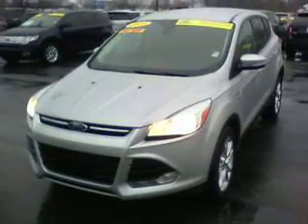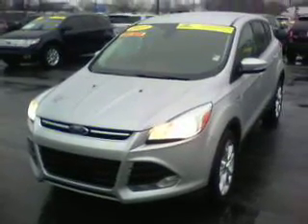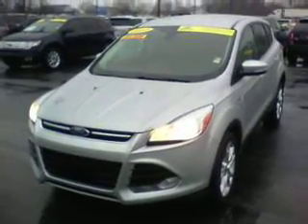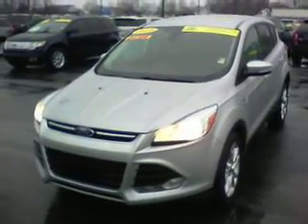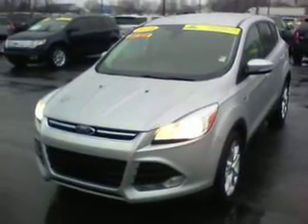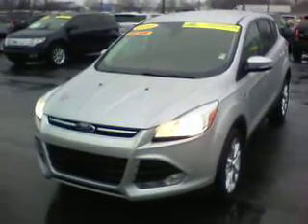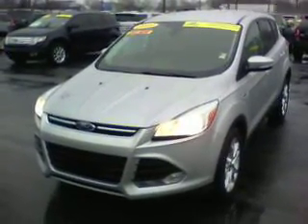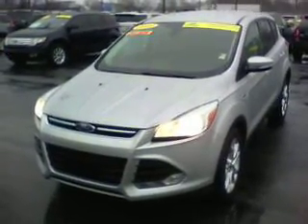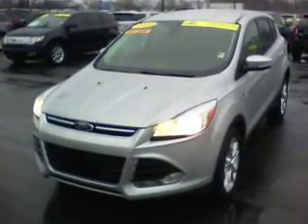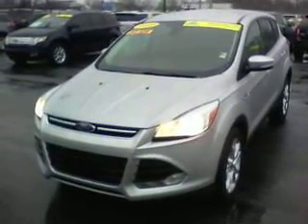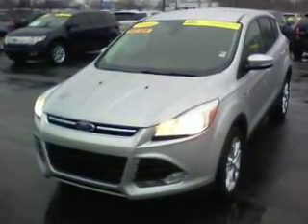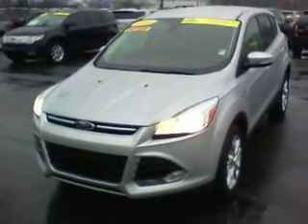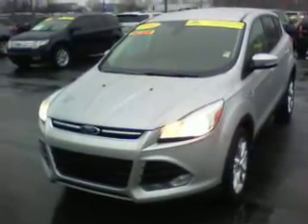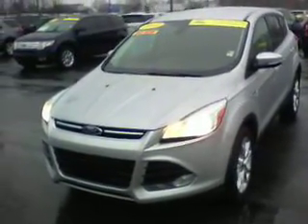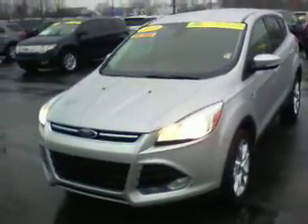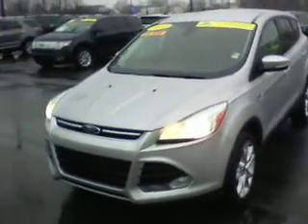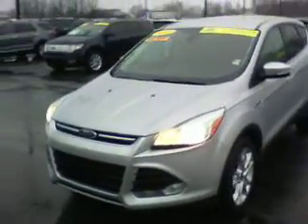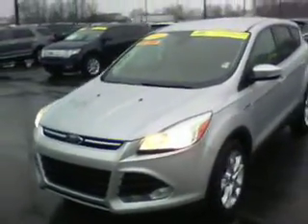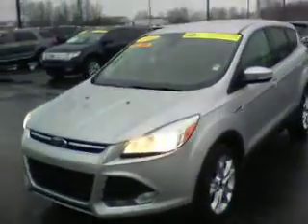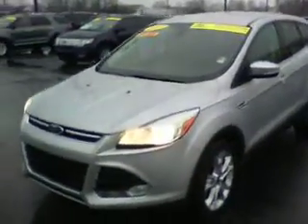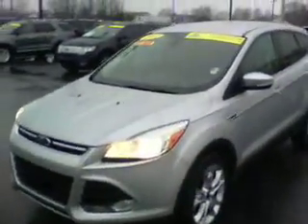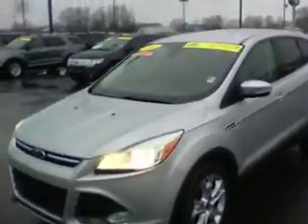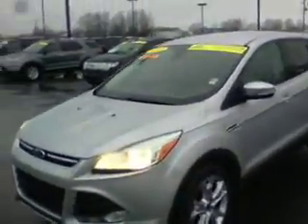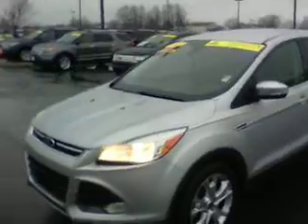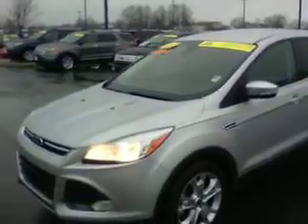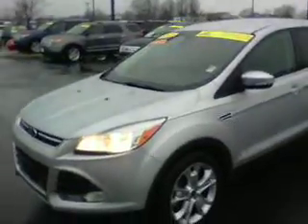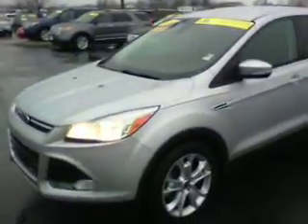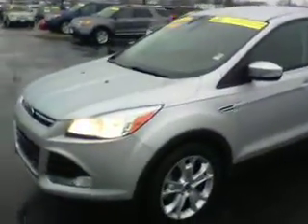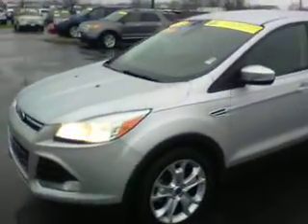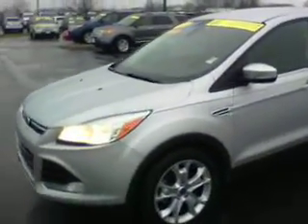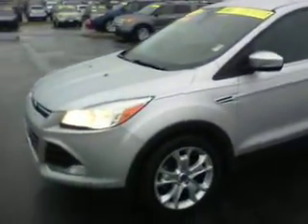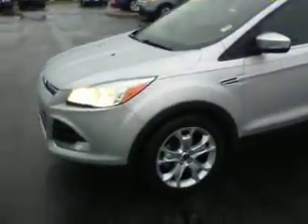Here's a quick video of this 2013 Ford Escape. It's the SEL model that you had inquired about.